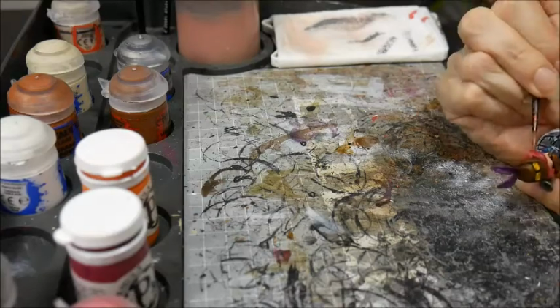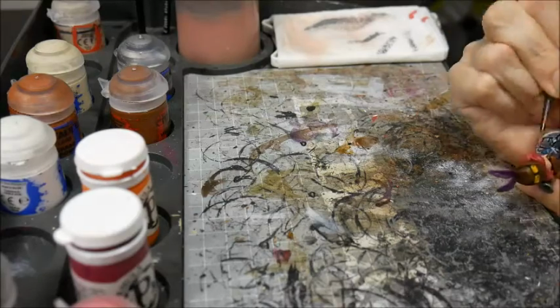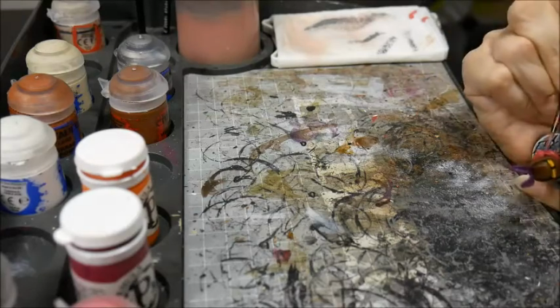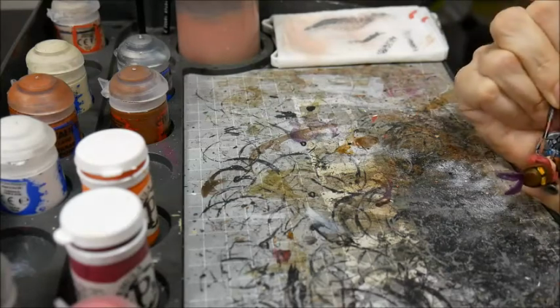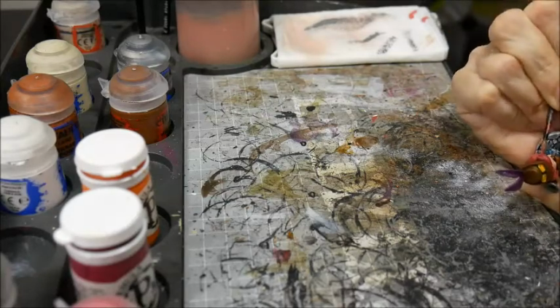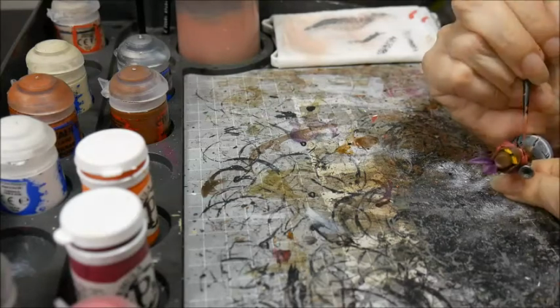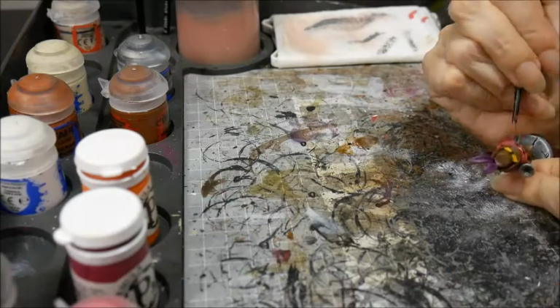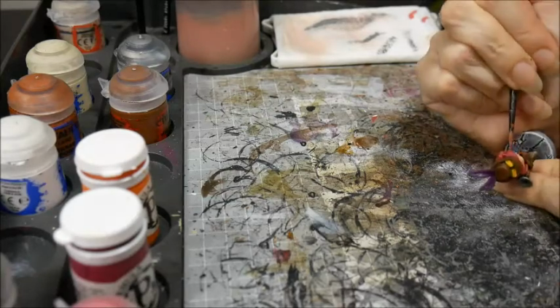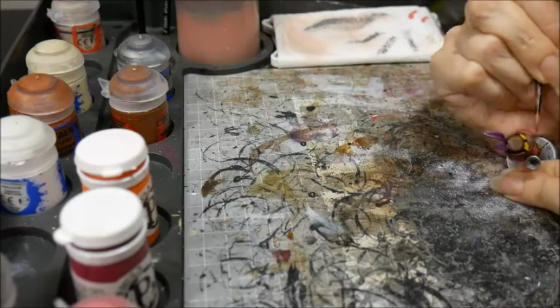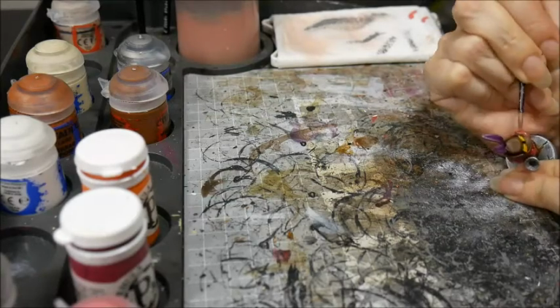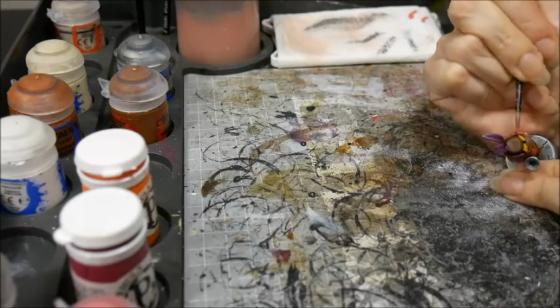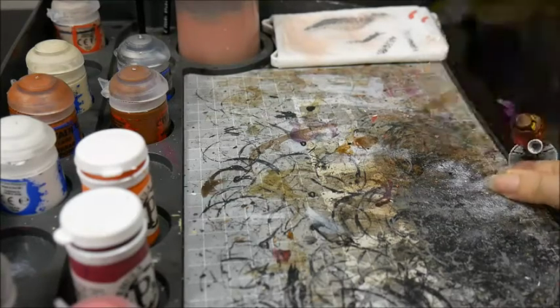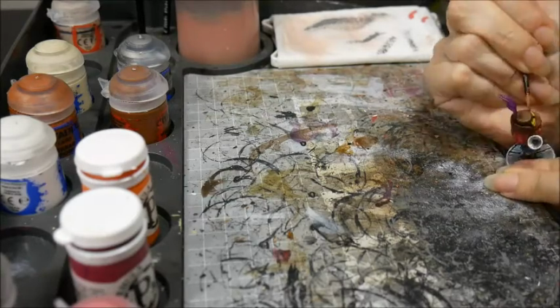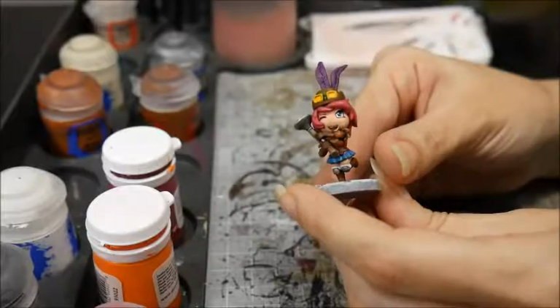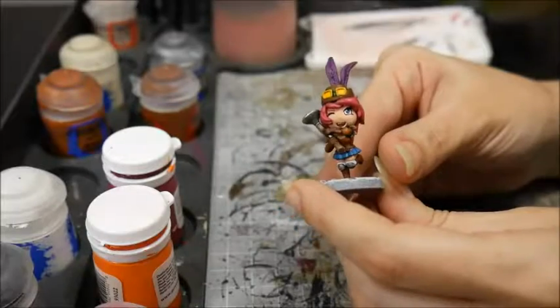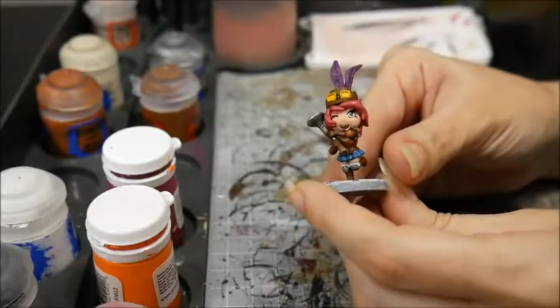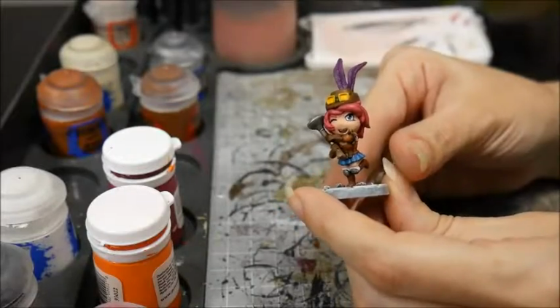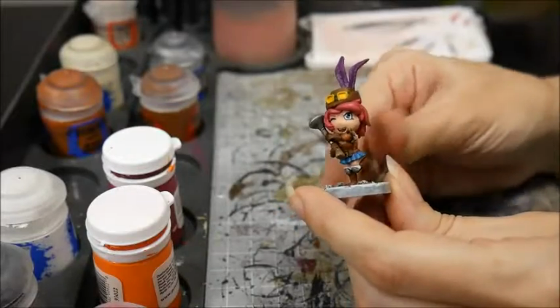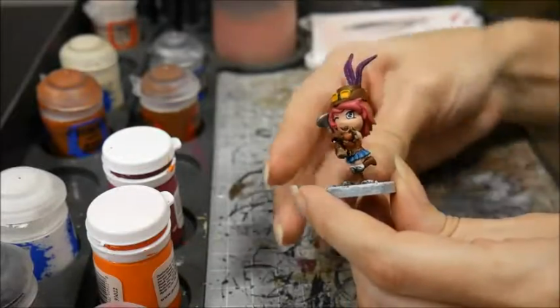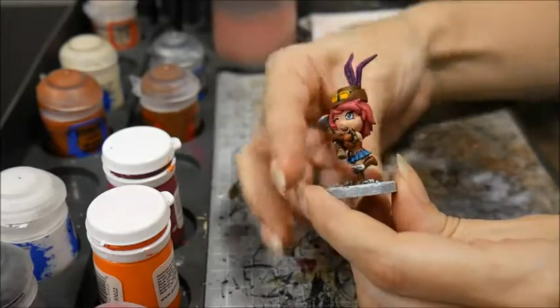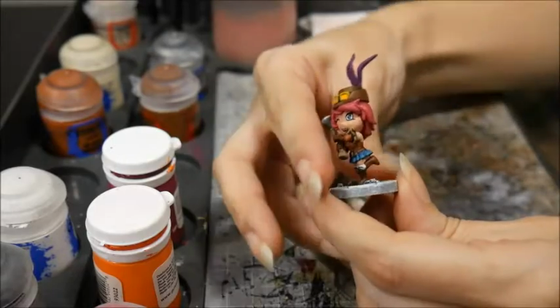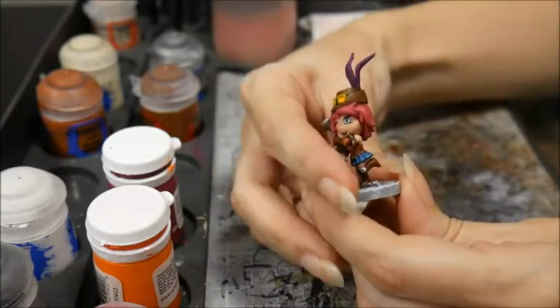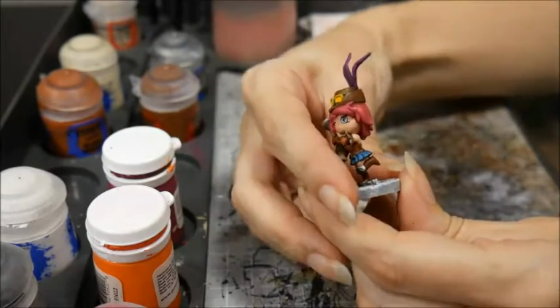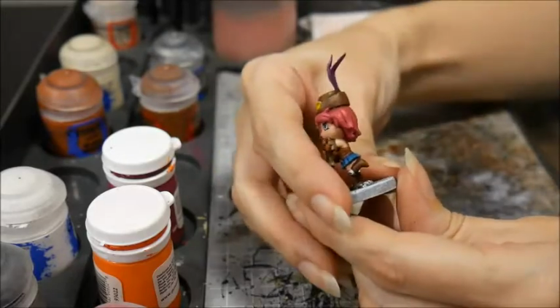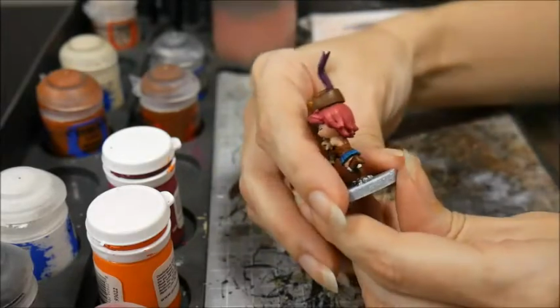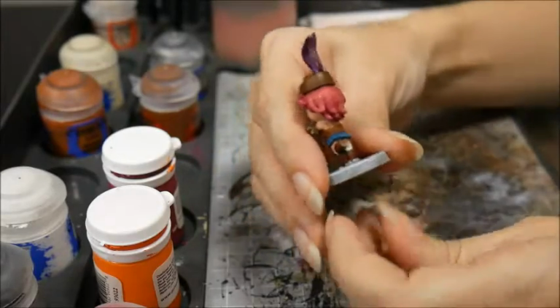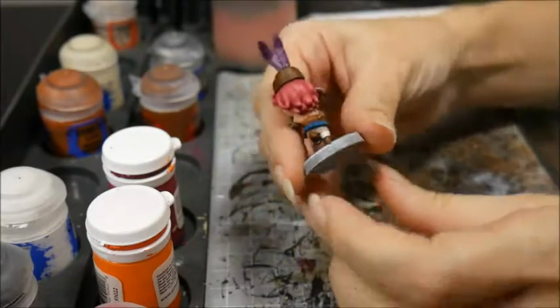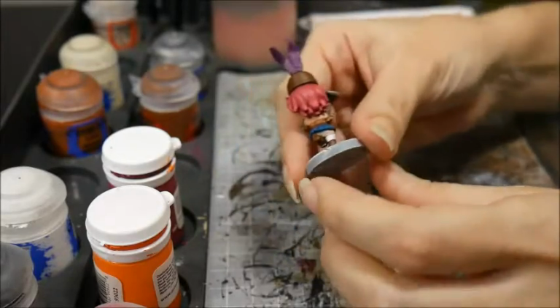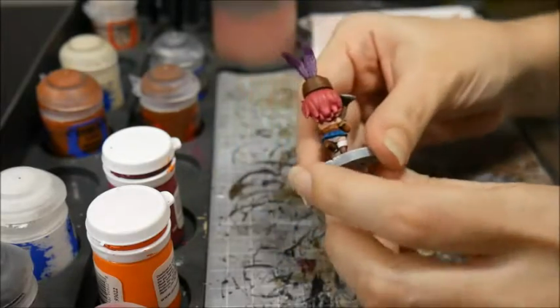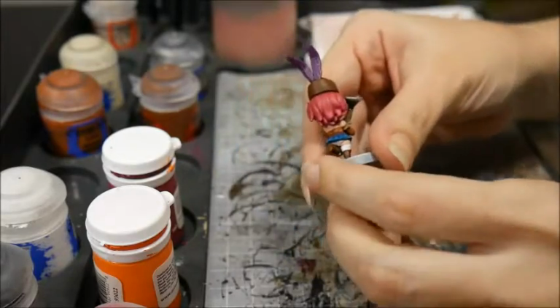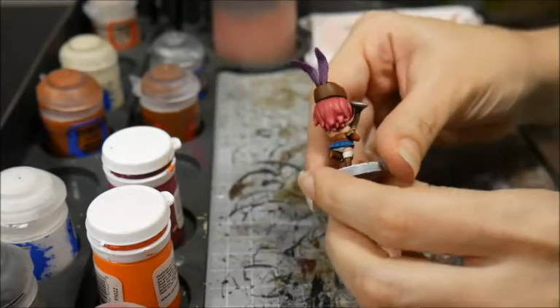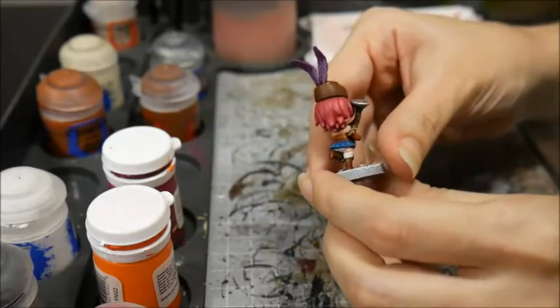Her hair was highlighted with Murderous Magenta, Kador Red Highlight and a little bit of Emperor's Children mixed in. I didn't like the way this colour looked and so I ended up glazing it with a little bit of the original colour — Murderous Magenta and Kador Red Highlight — to turn it back down.